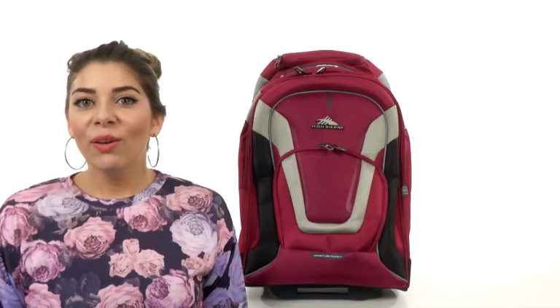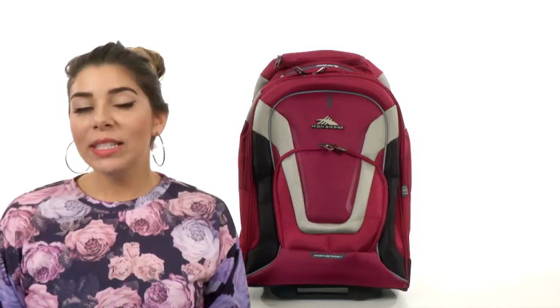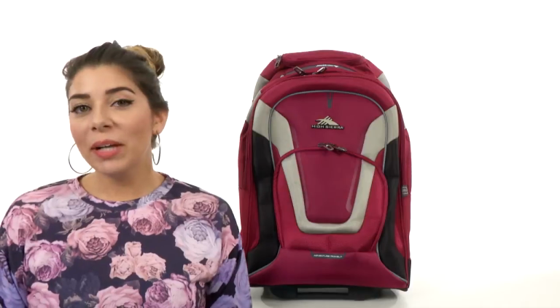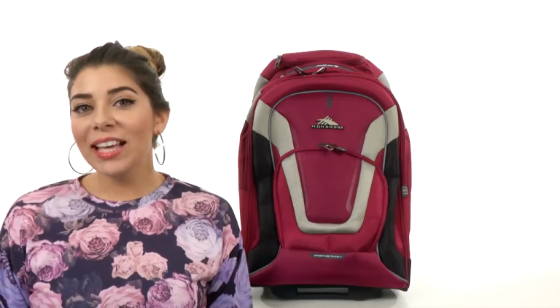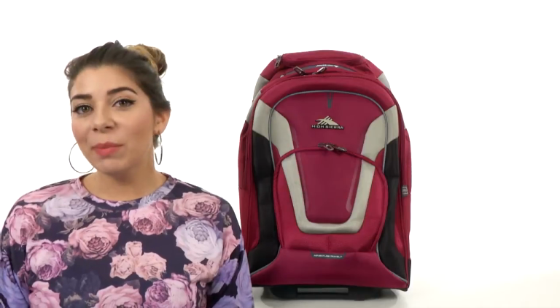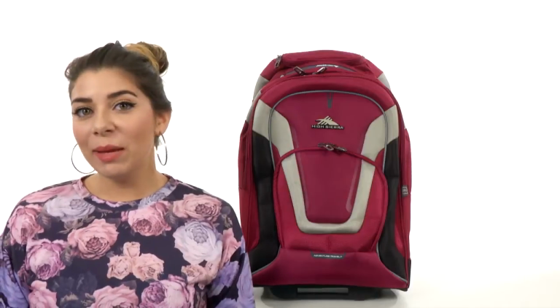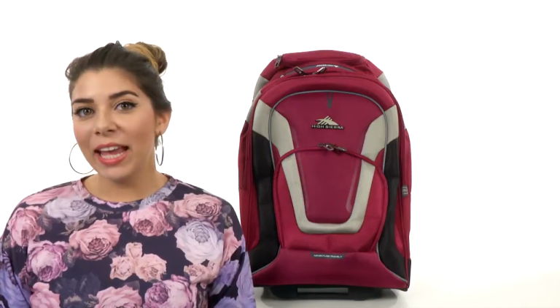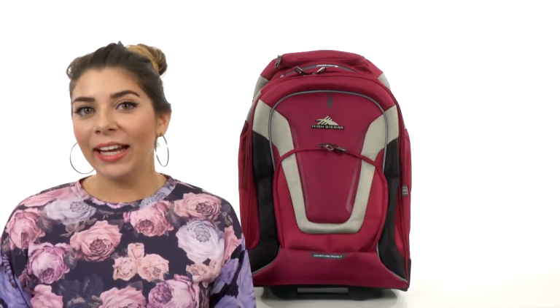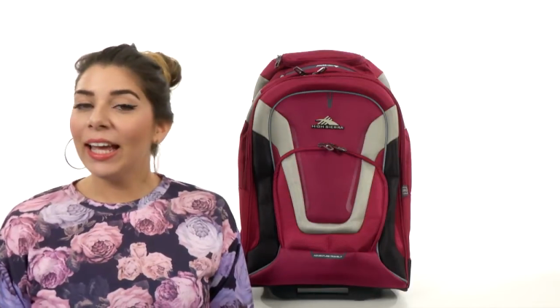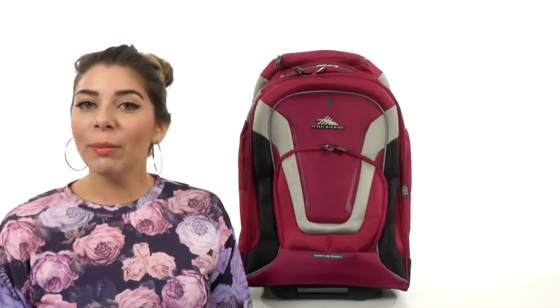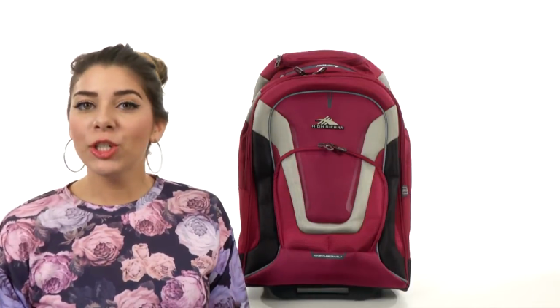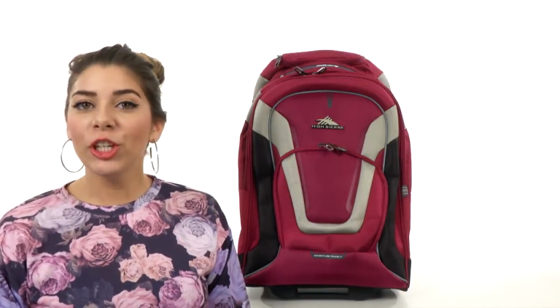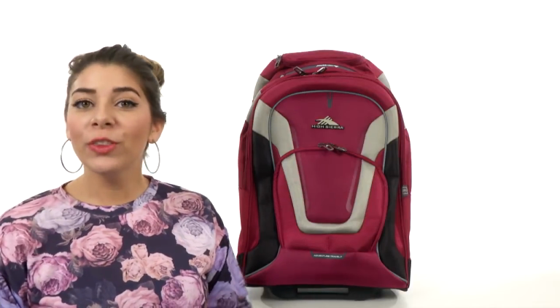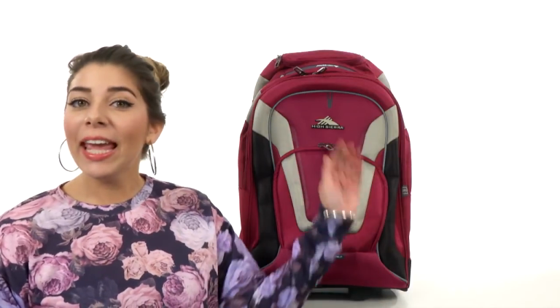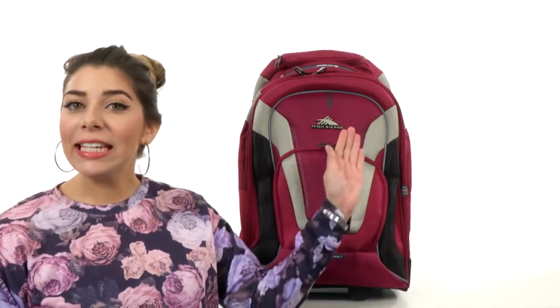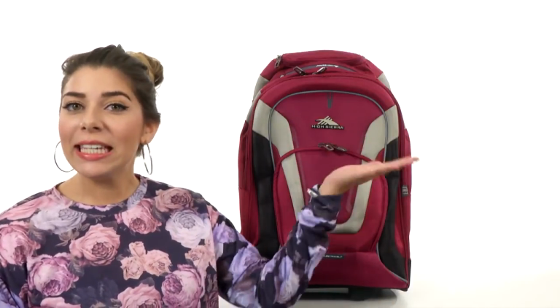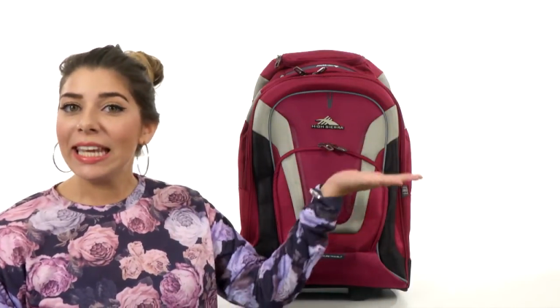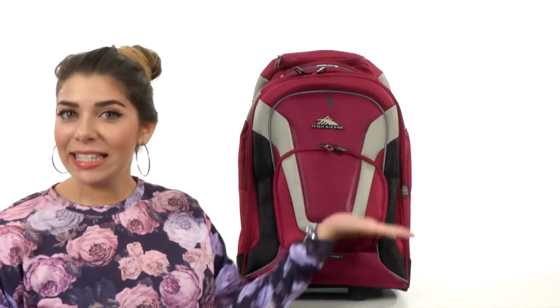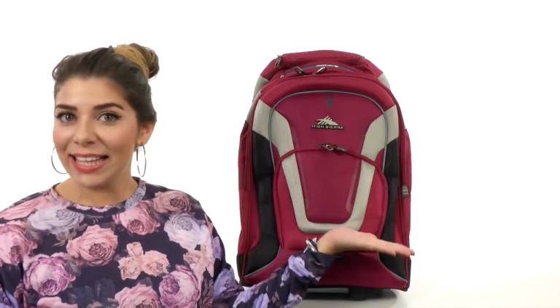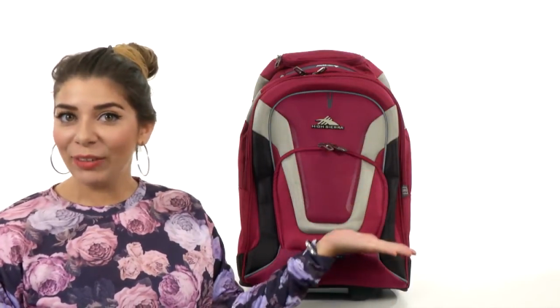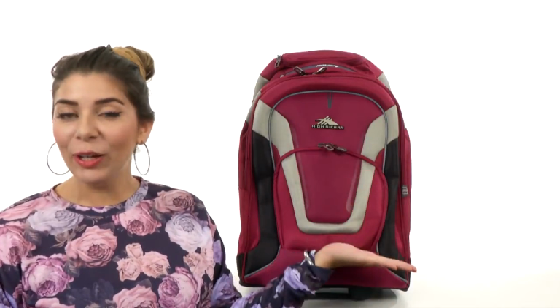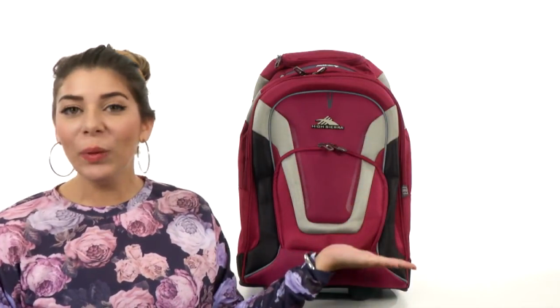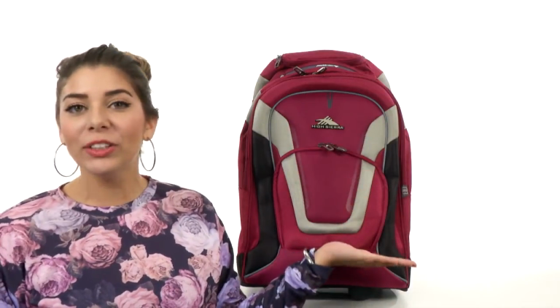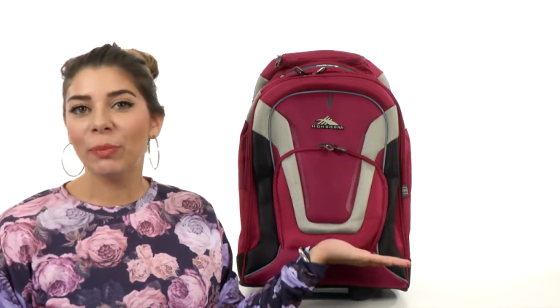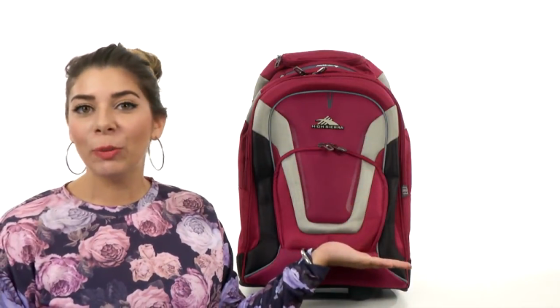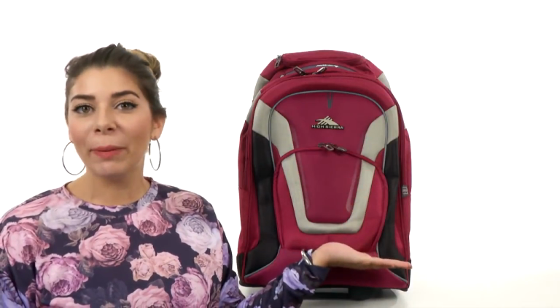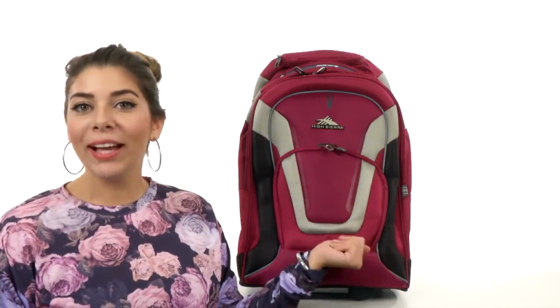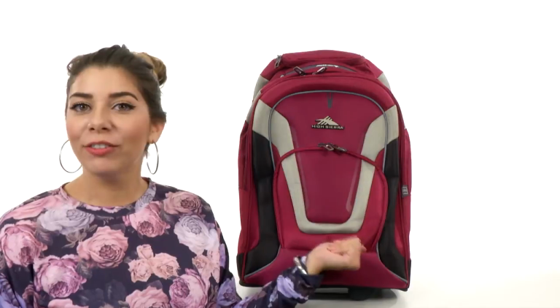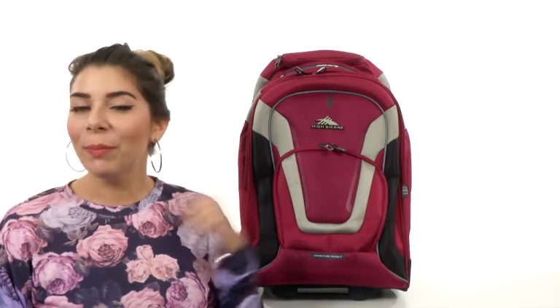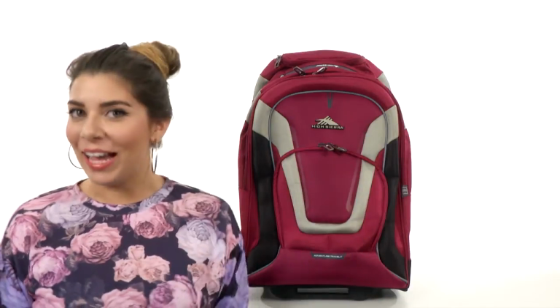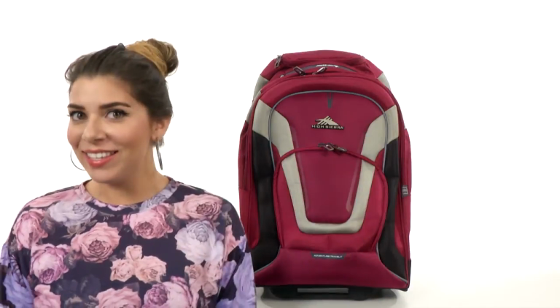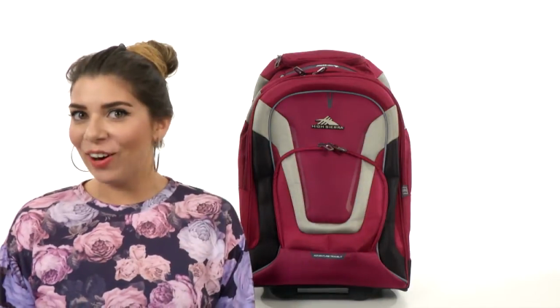What's up guys, my name is Hannah and I'm going to show you the AT7 wheeled computer backpack from High Sierra.